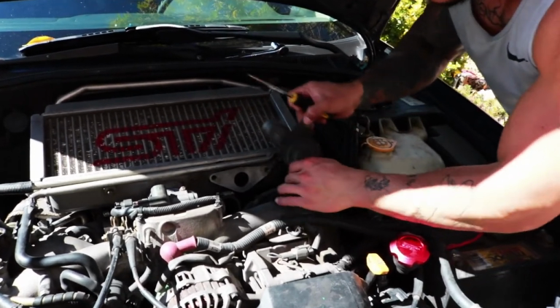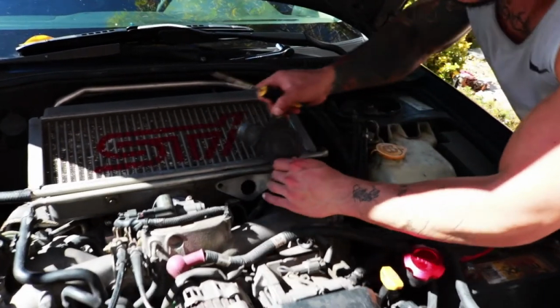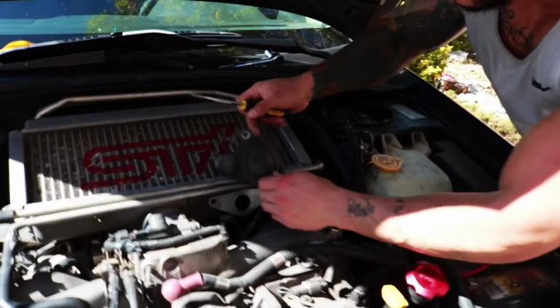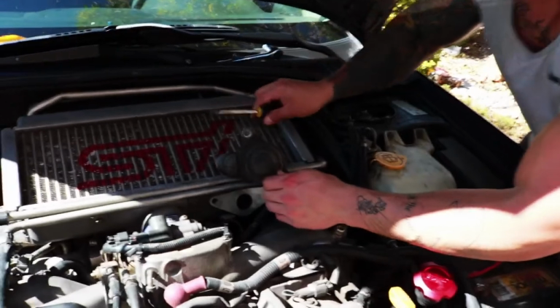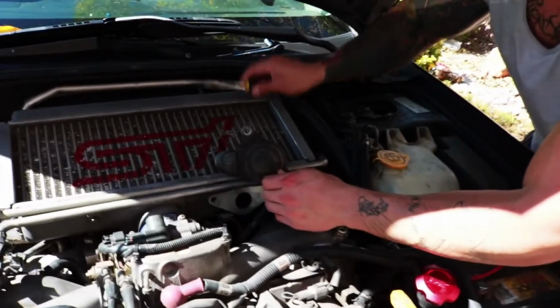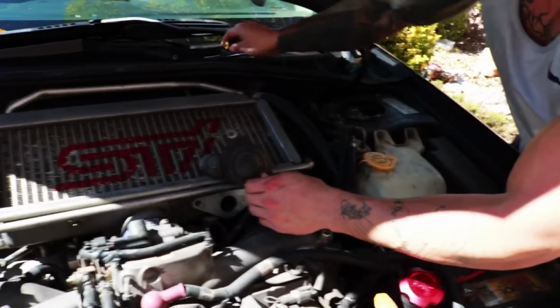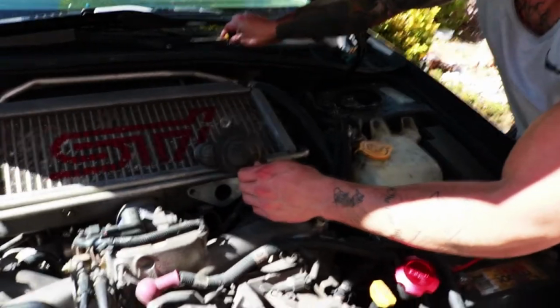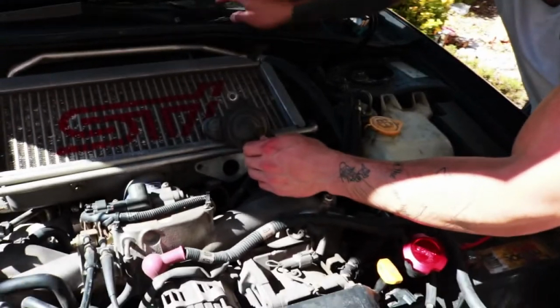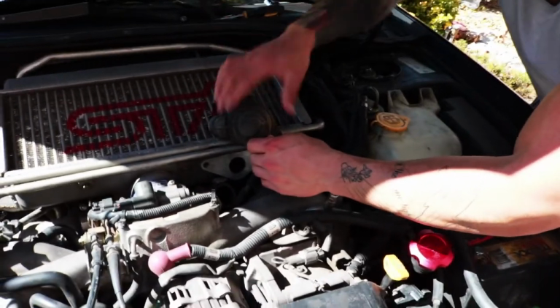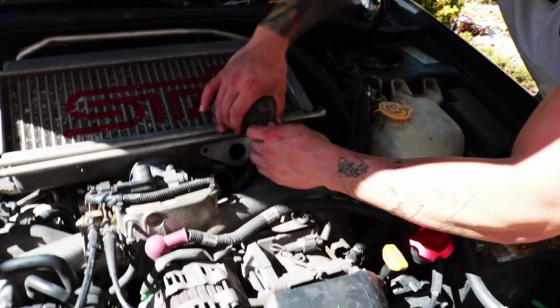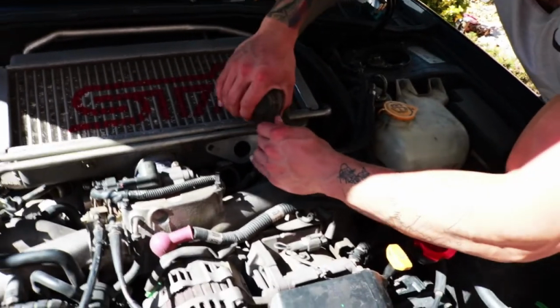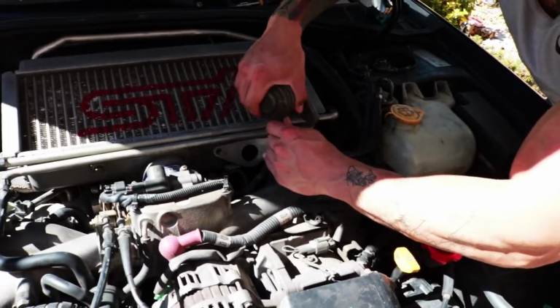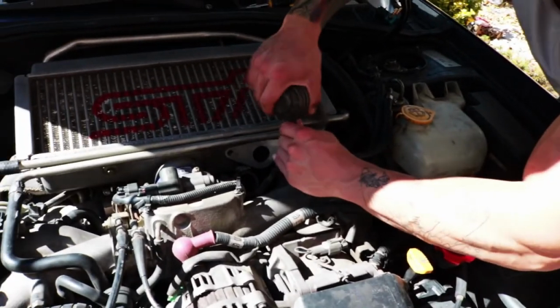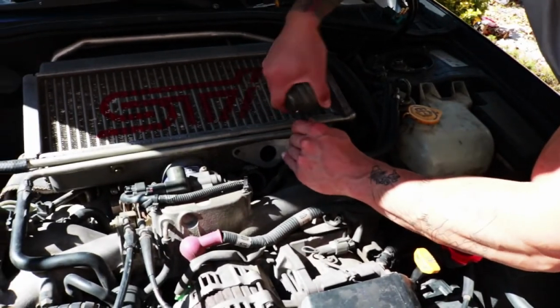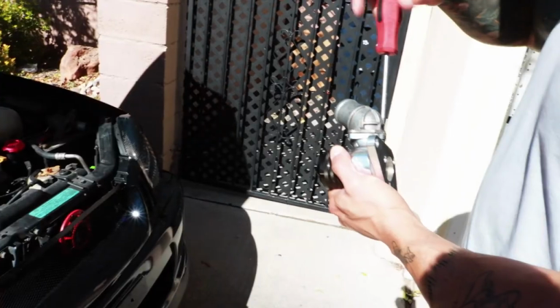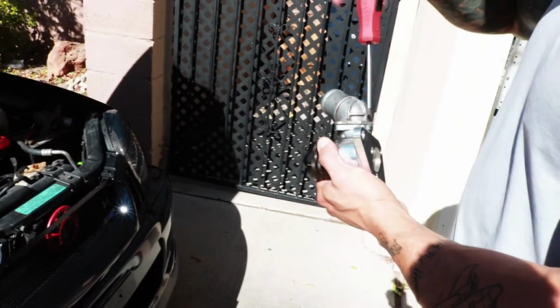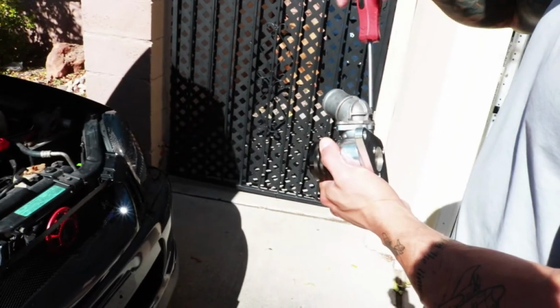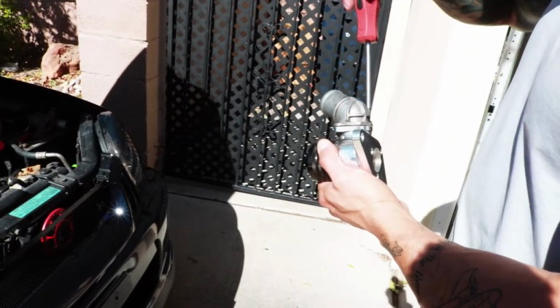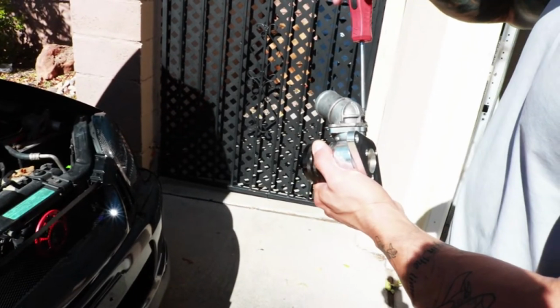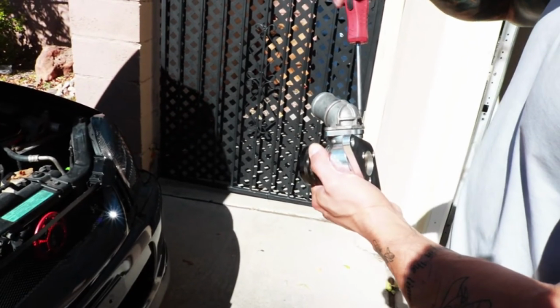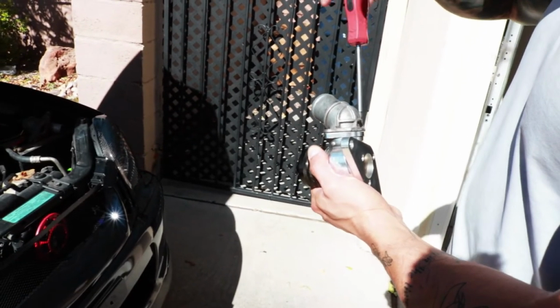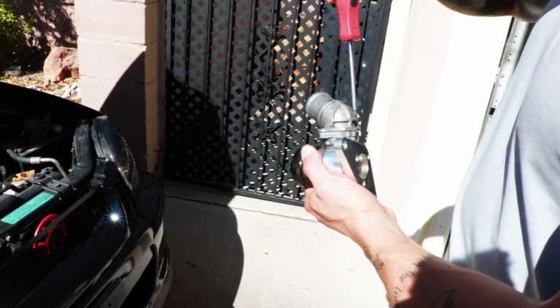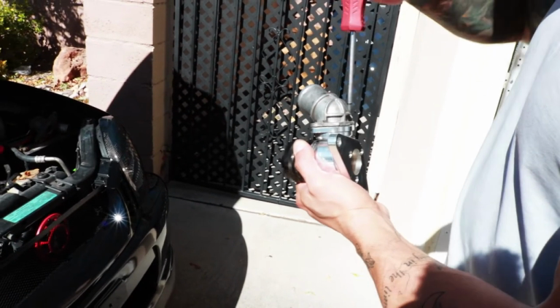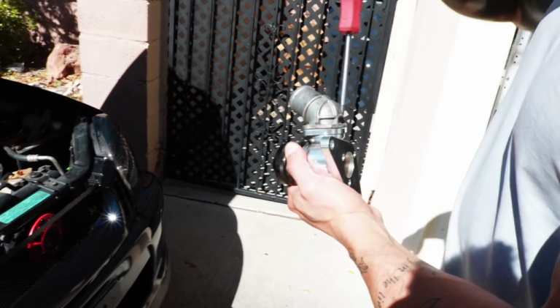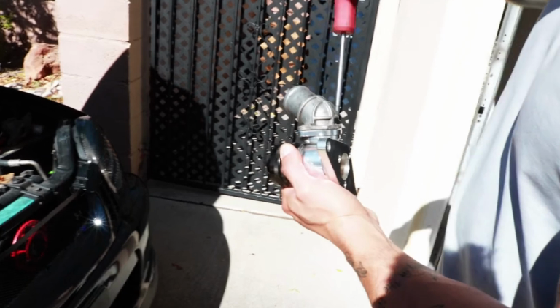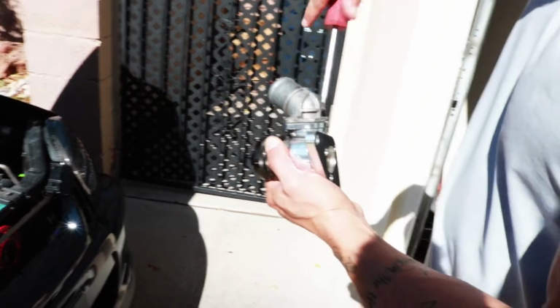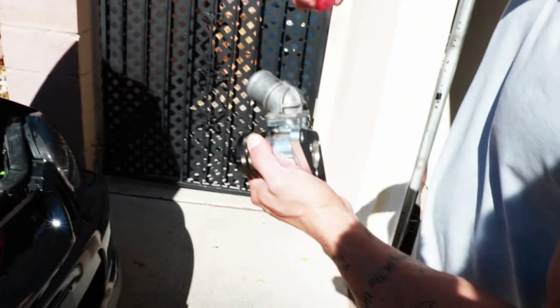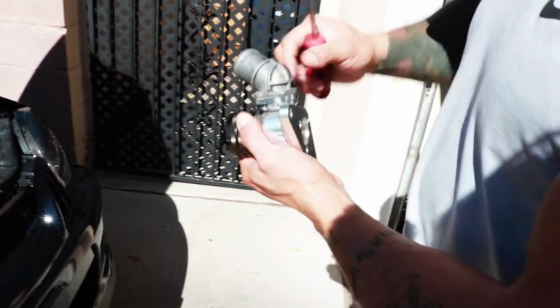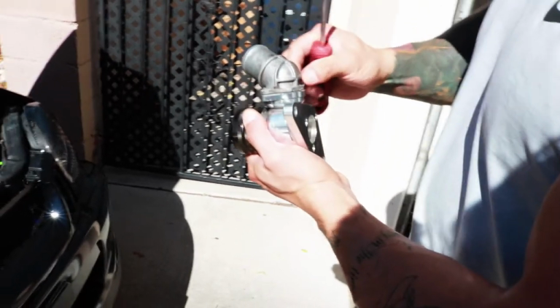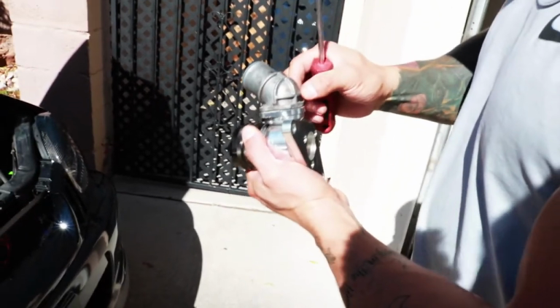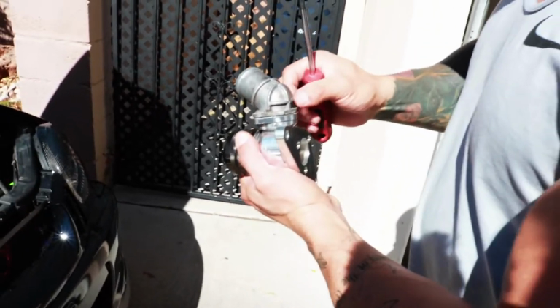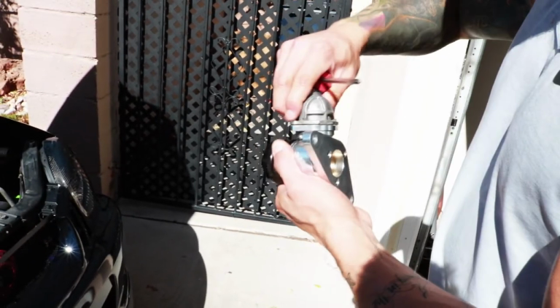Ta-da, it's done! We had to swap out the port on the blow-off valve because it was on the wrong way.